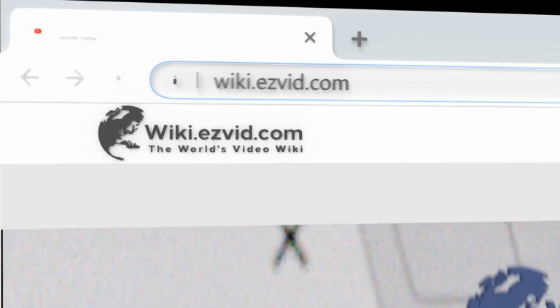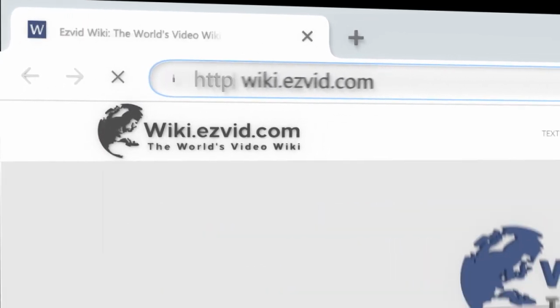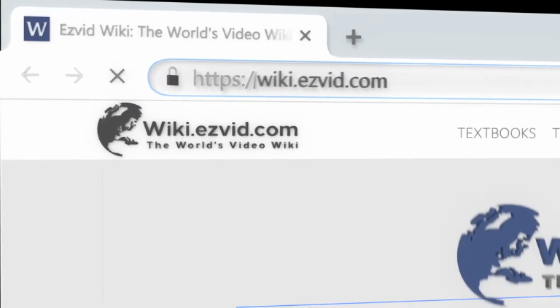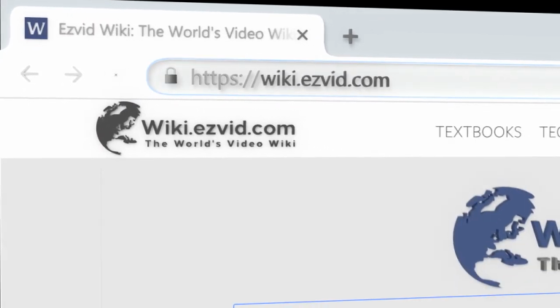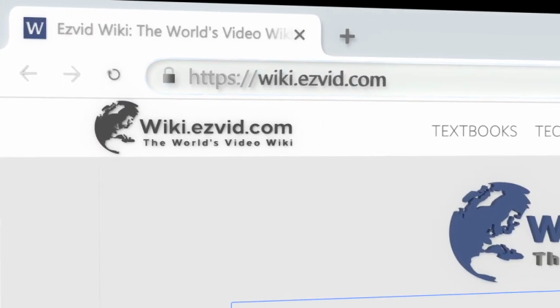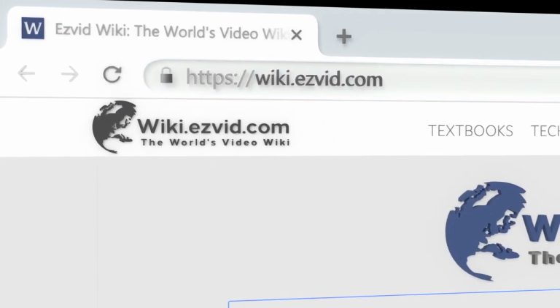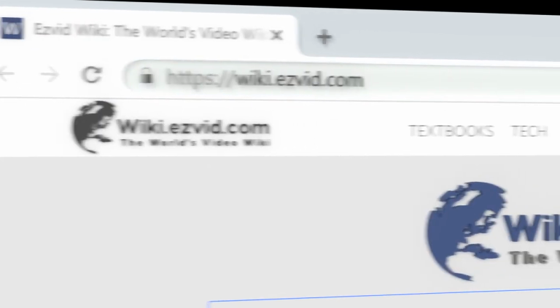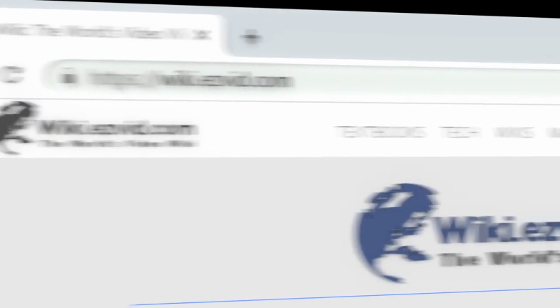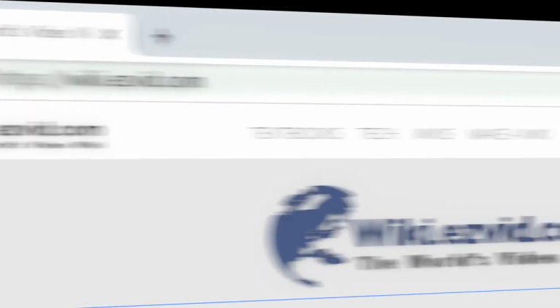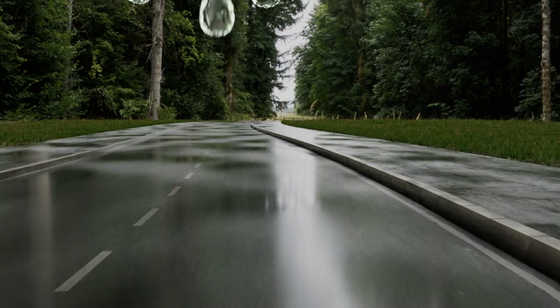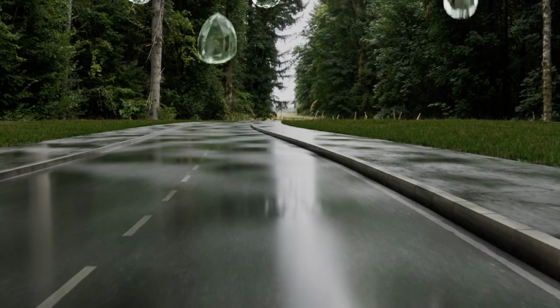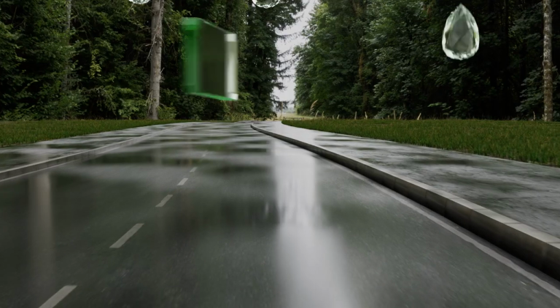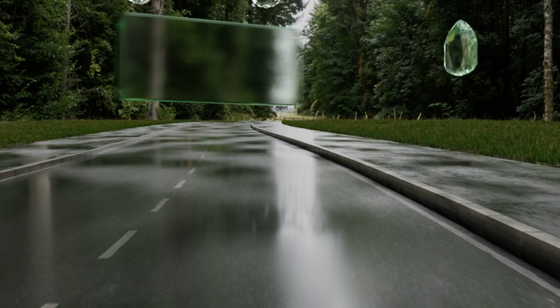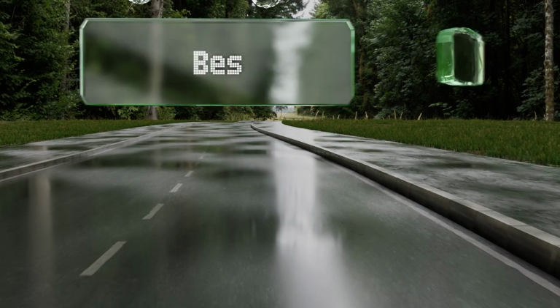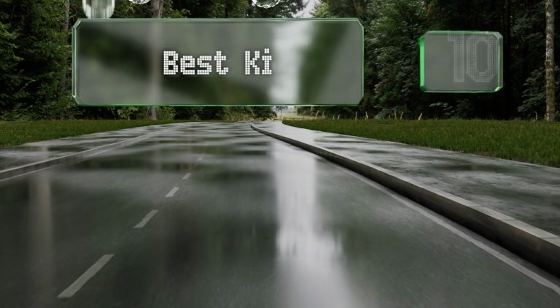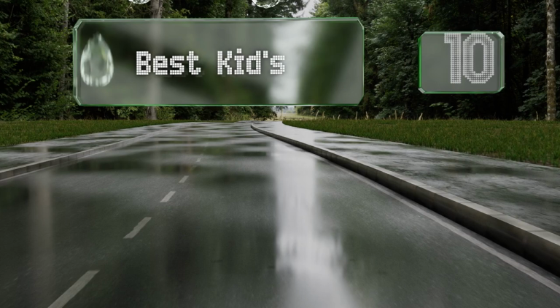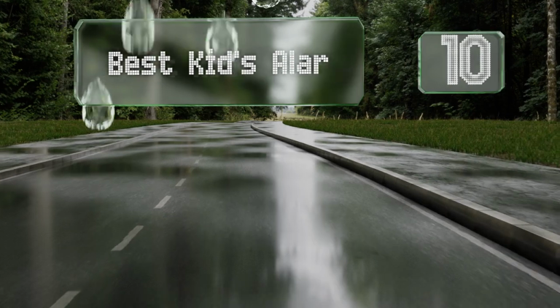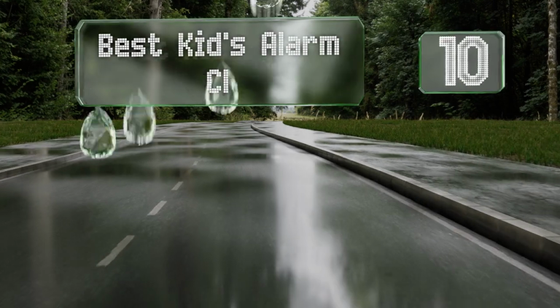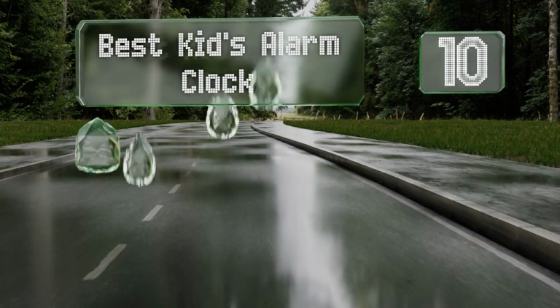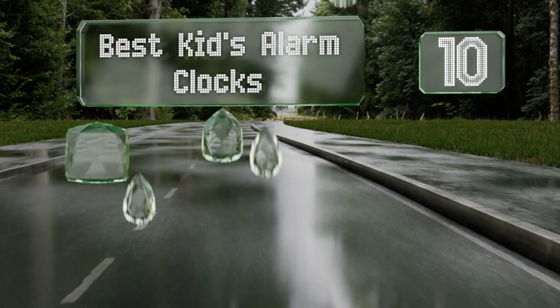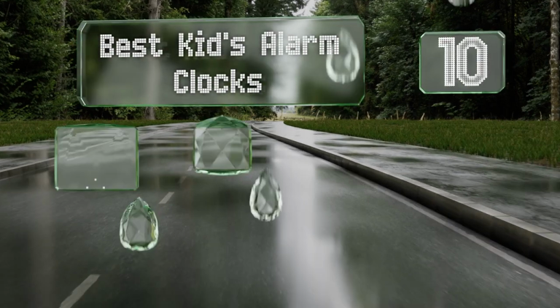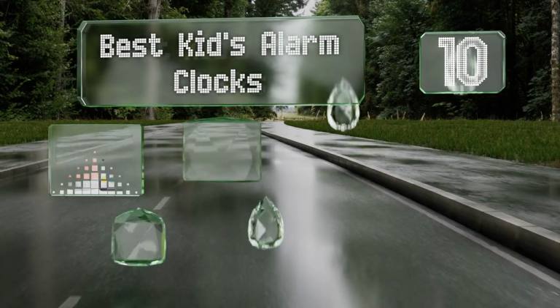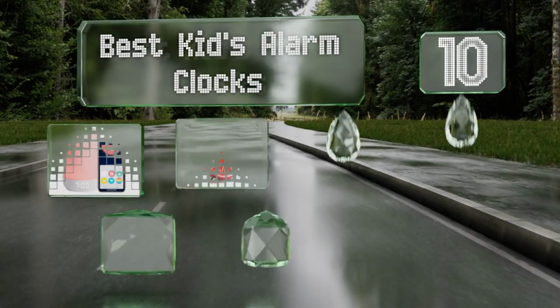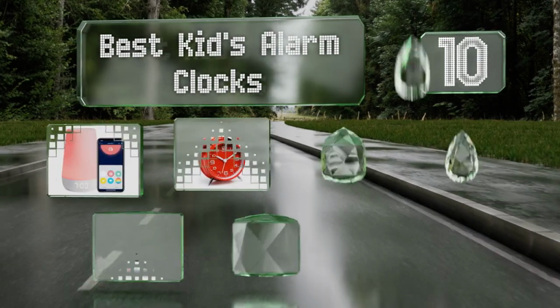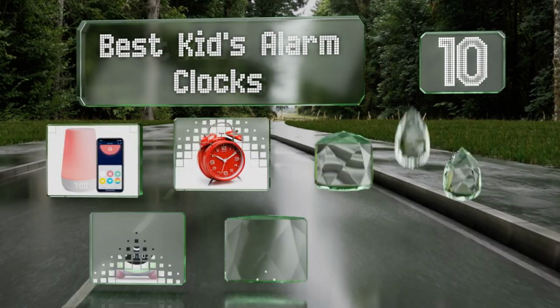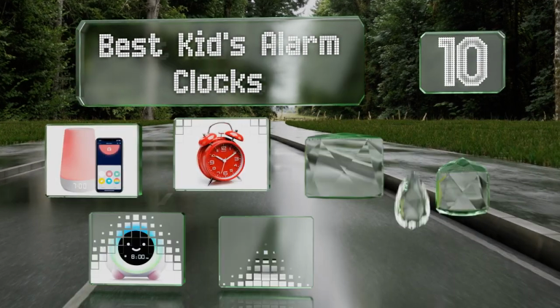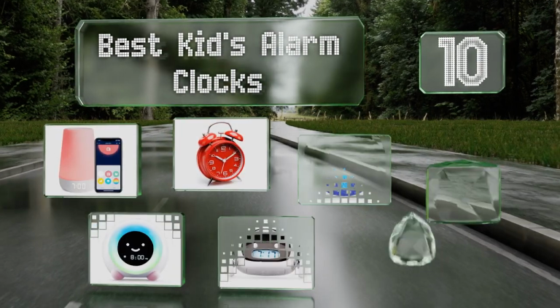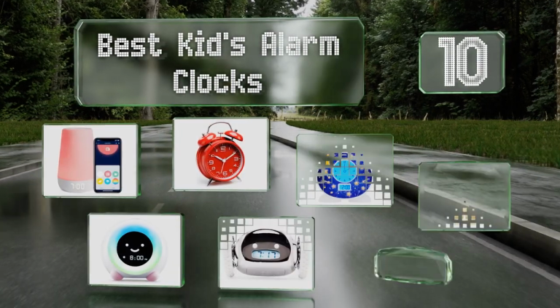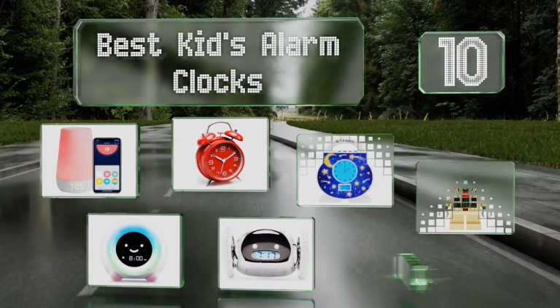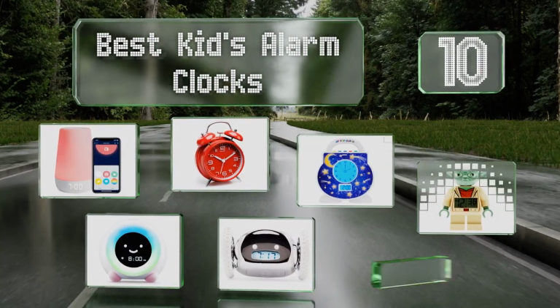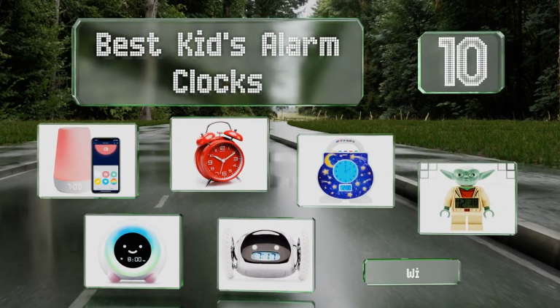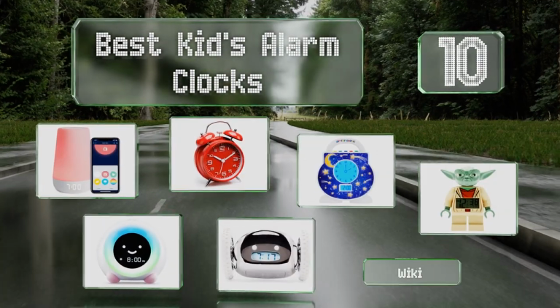EasyVid presents the 10 best kids alarm clocks. Let's get started with the list.